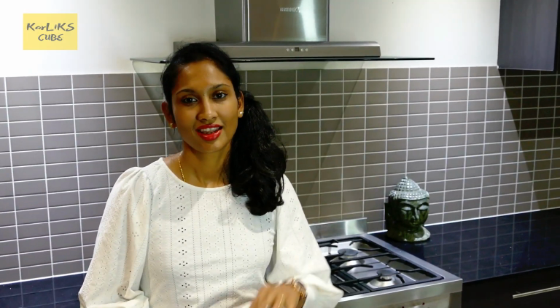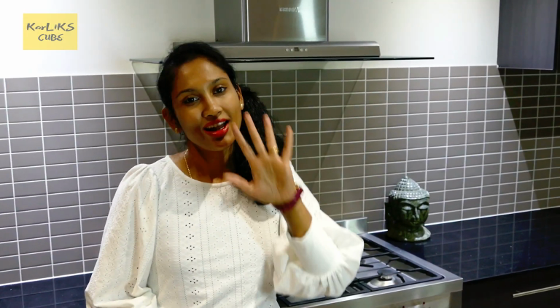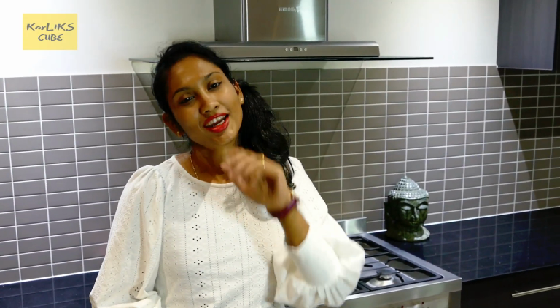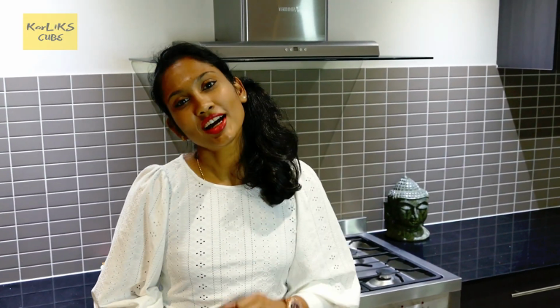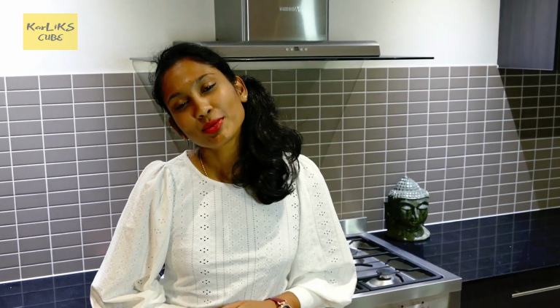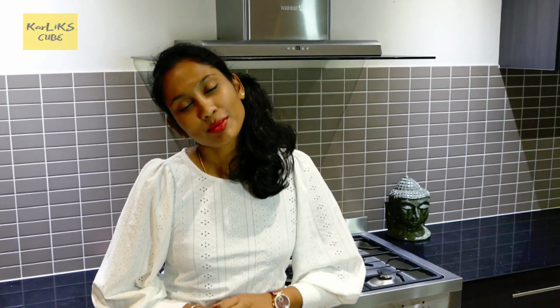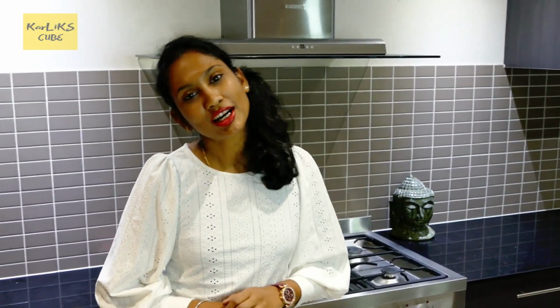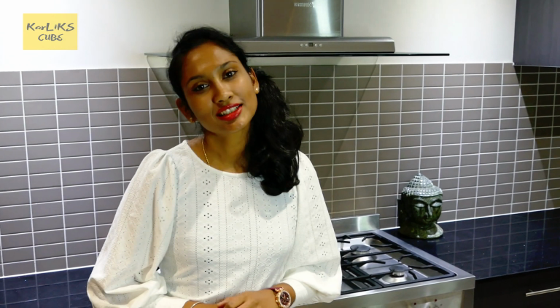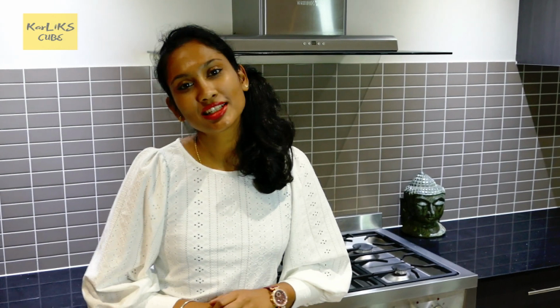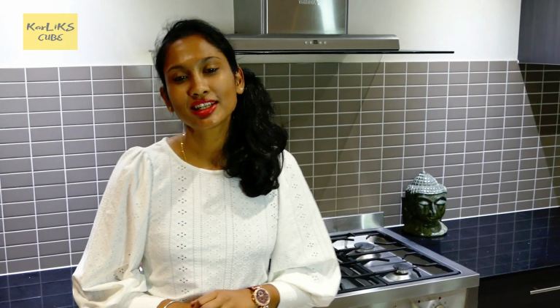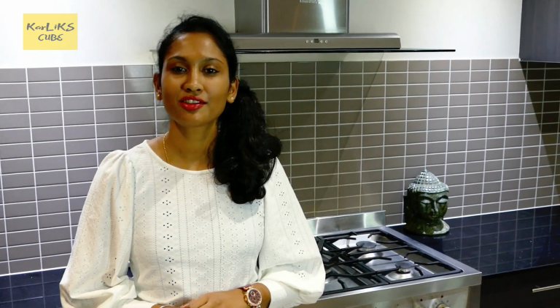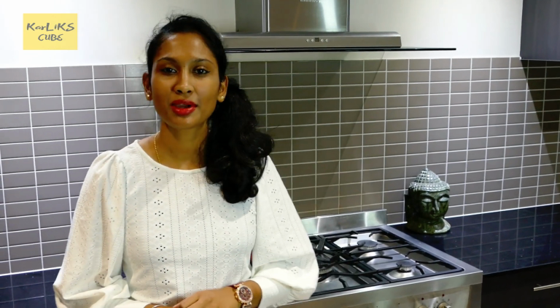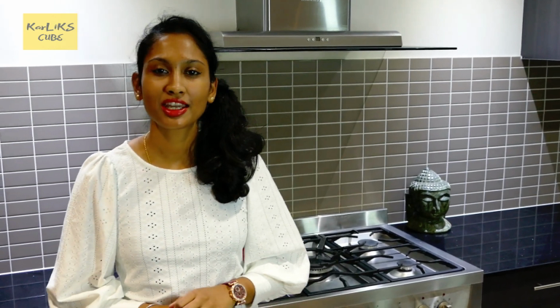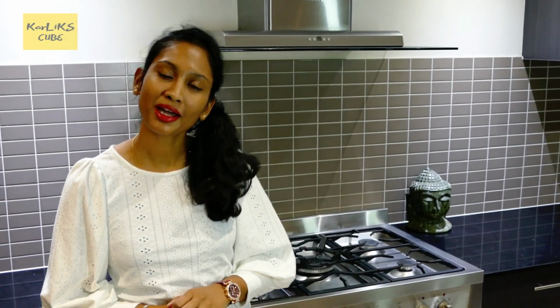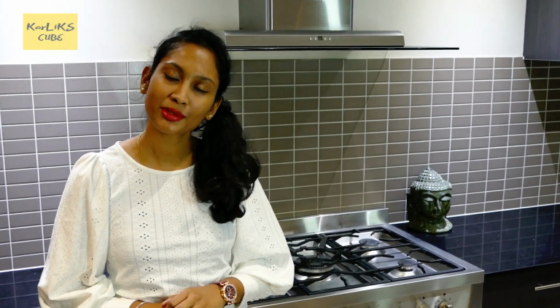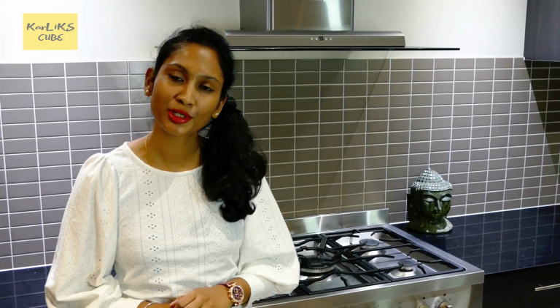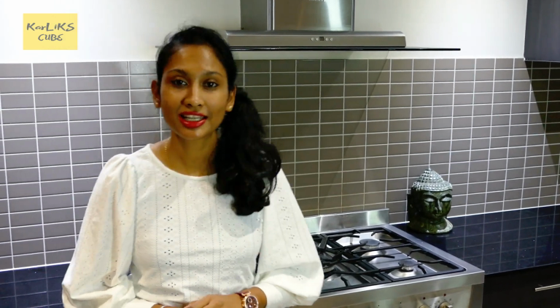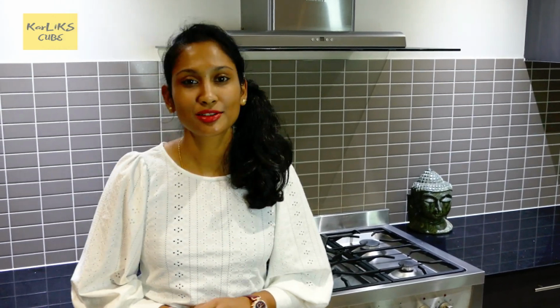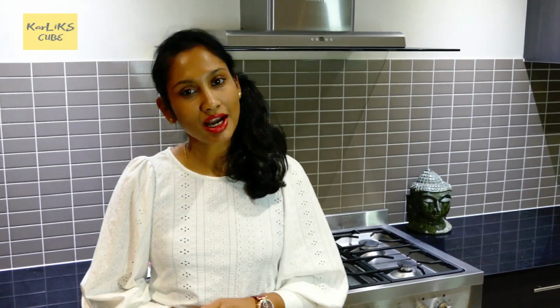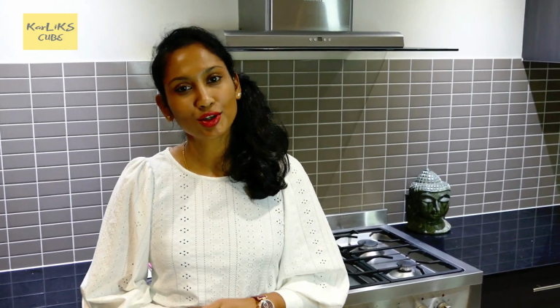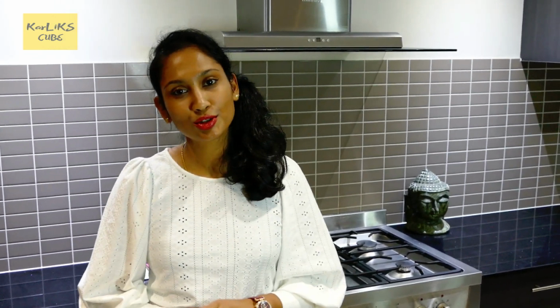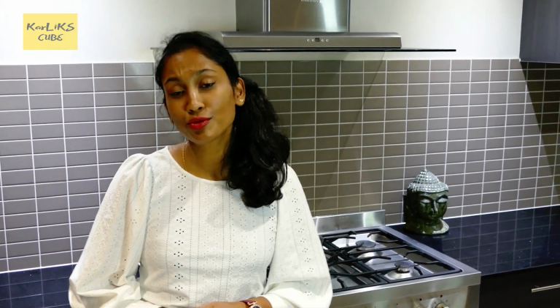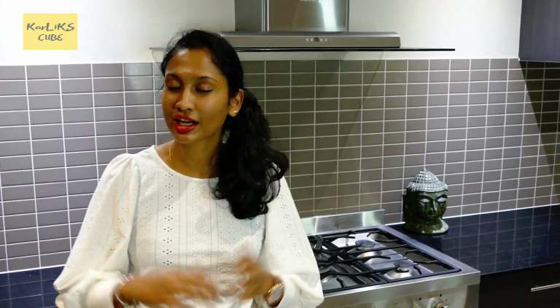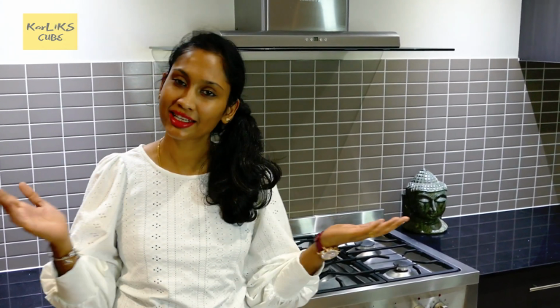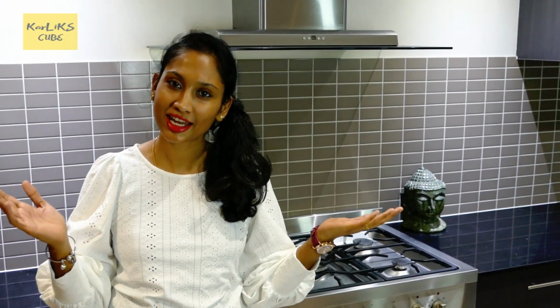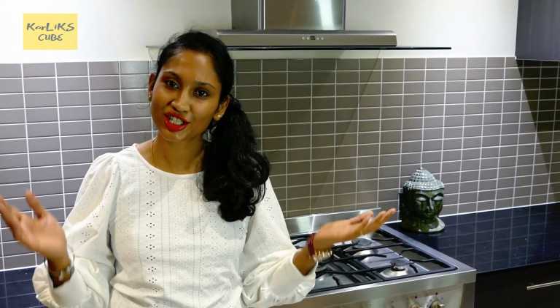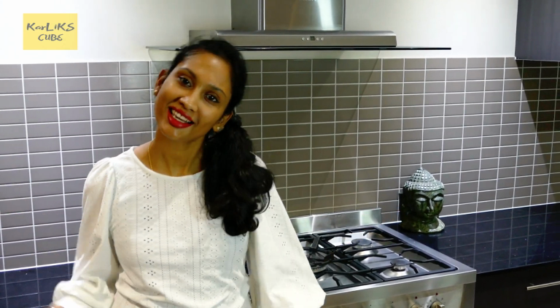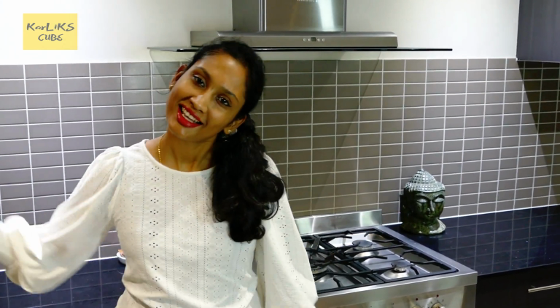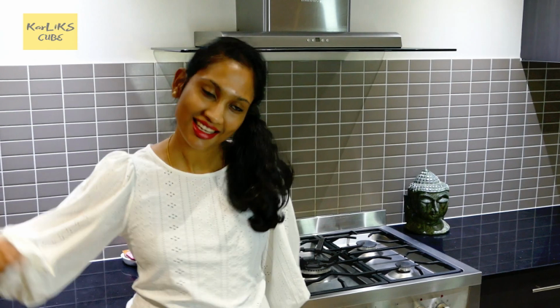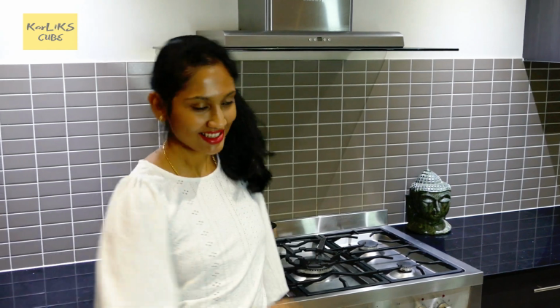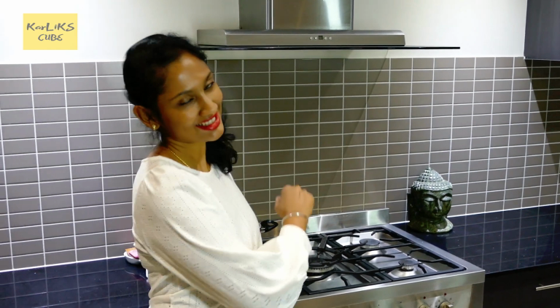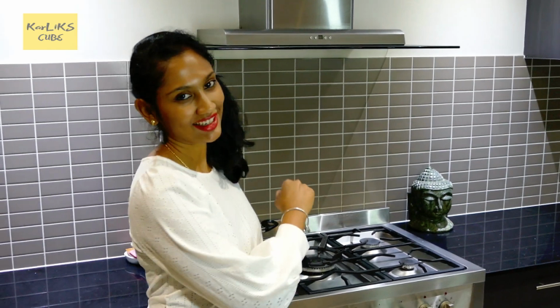Hey guys, welcome to Carly's Kitchen. Today we are making pineapple pudding. It is my go-to for any occasion. Let's get started.